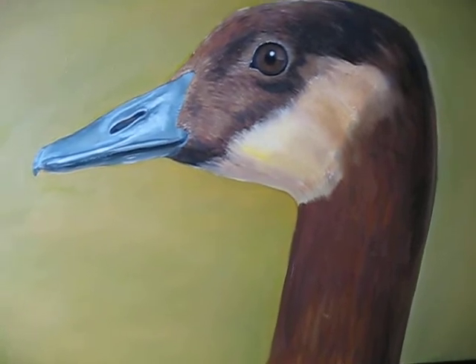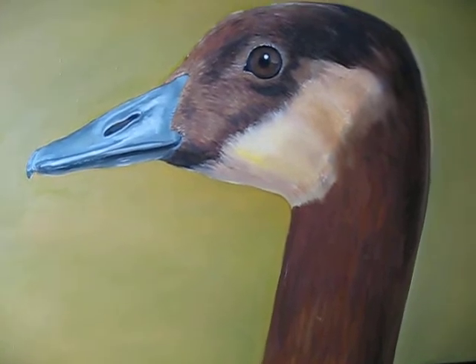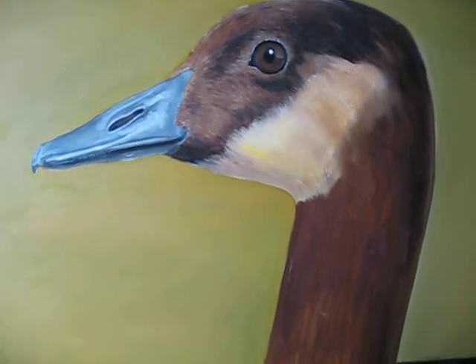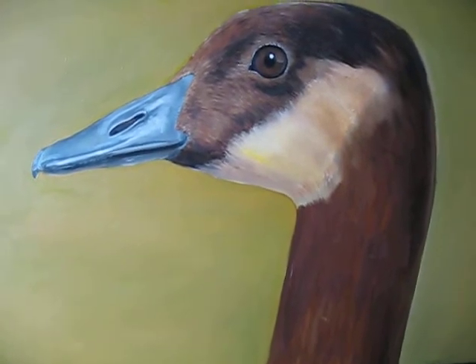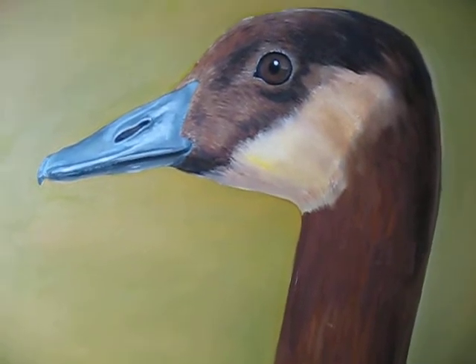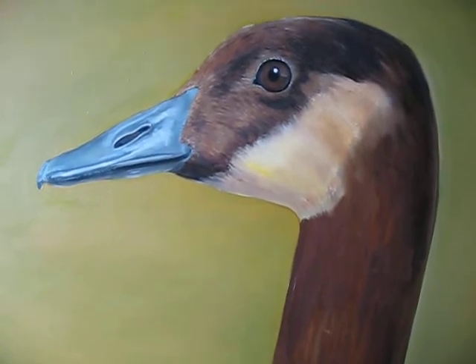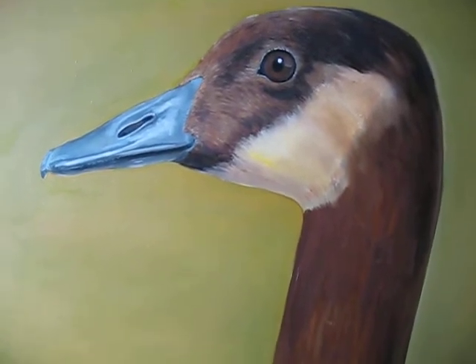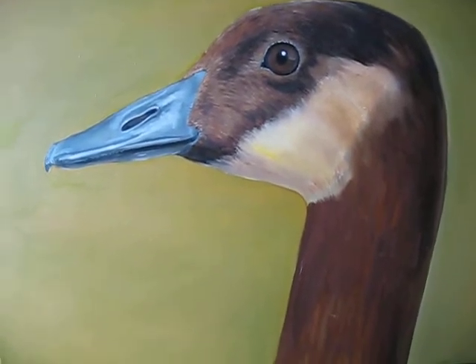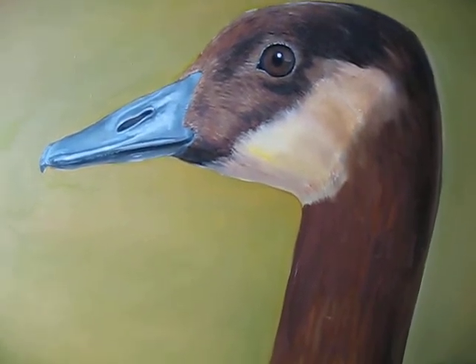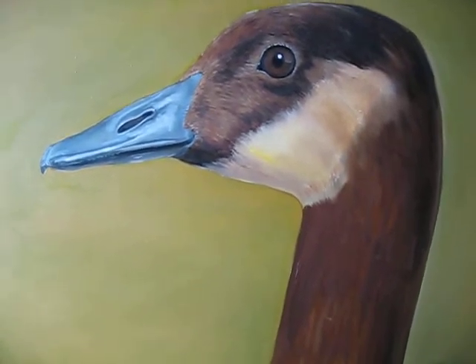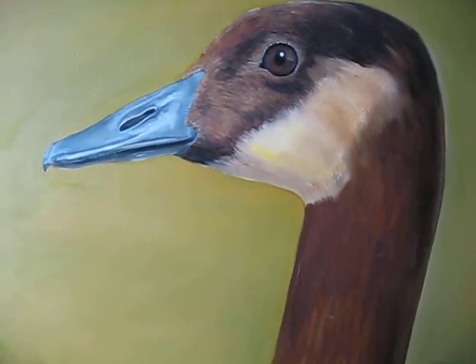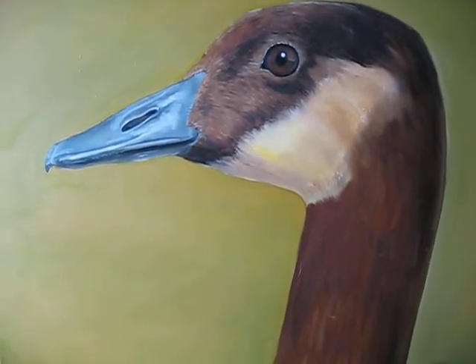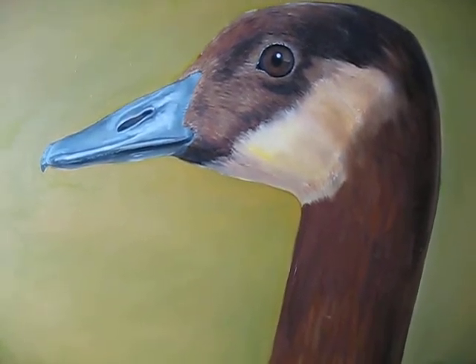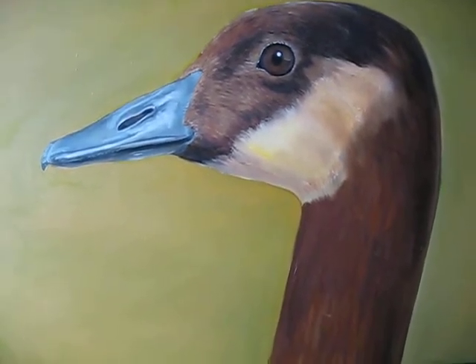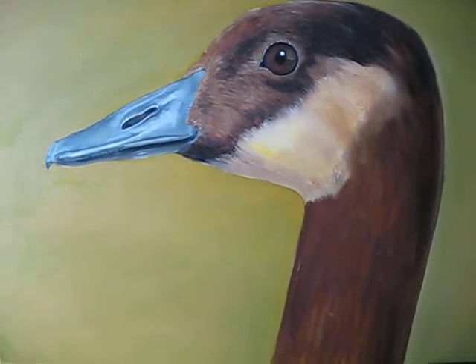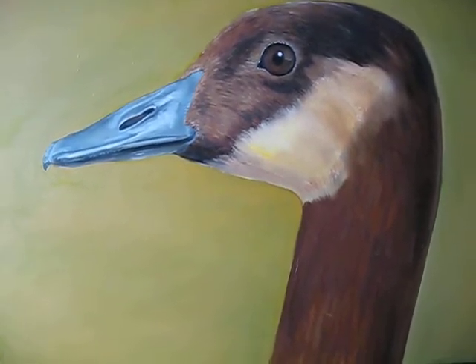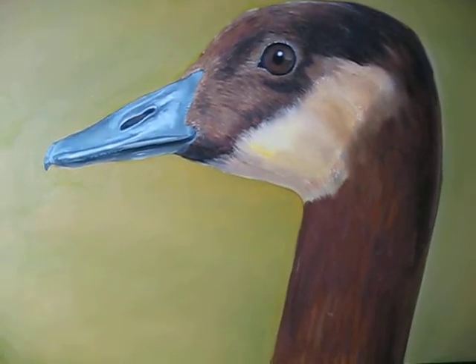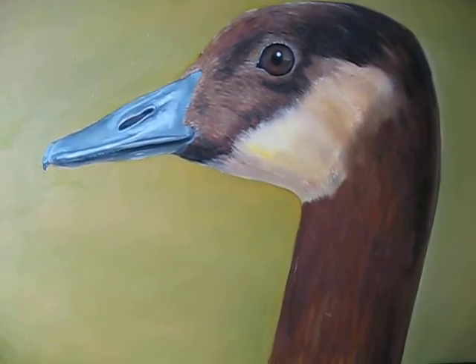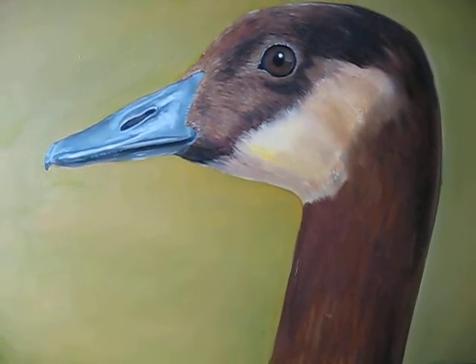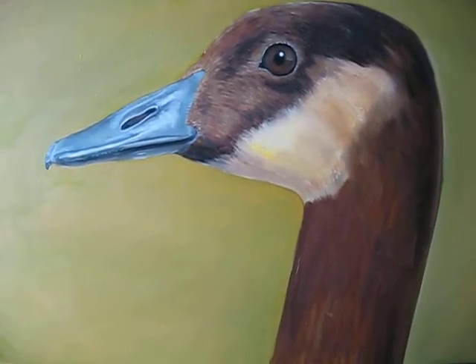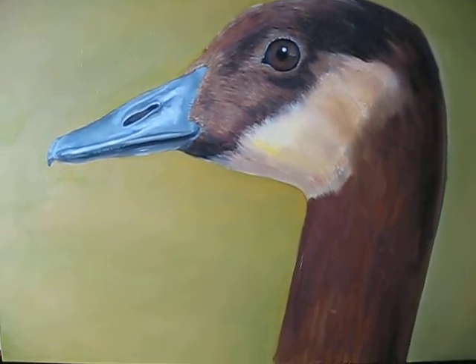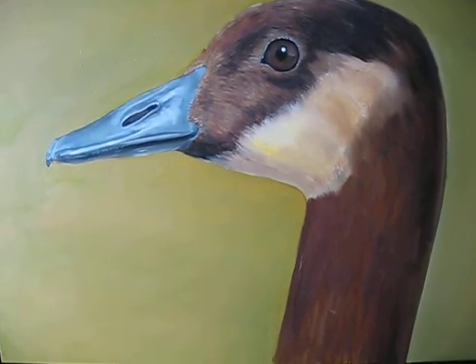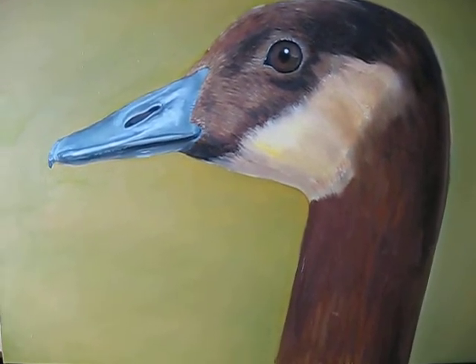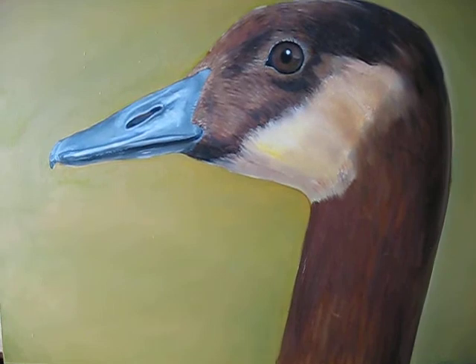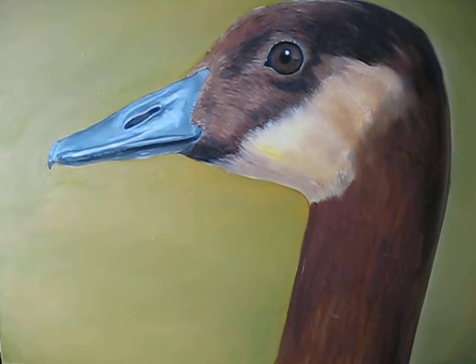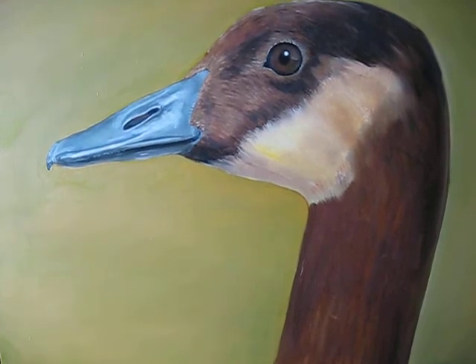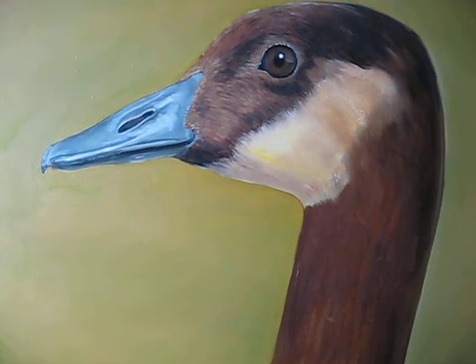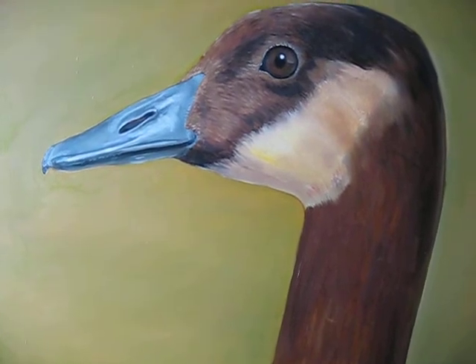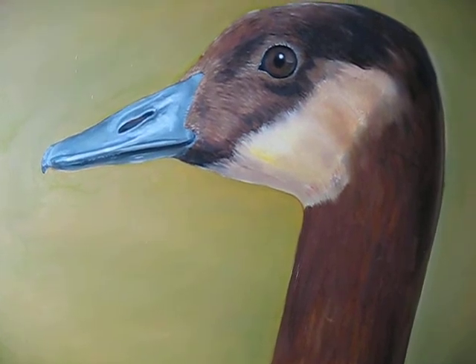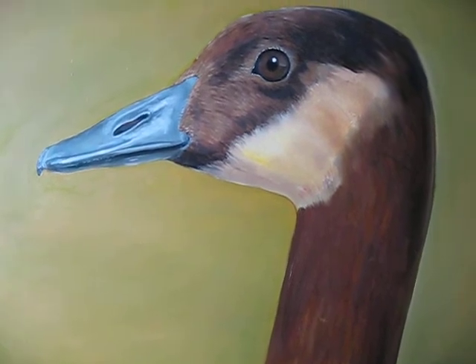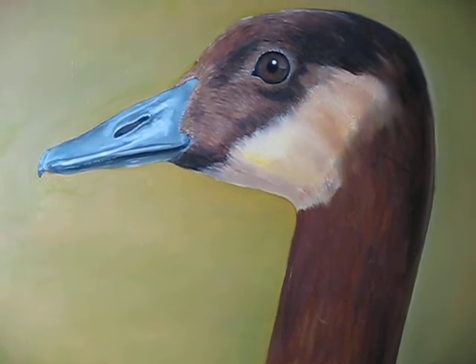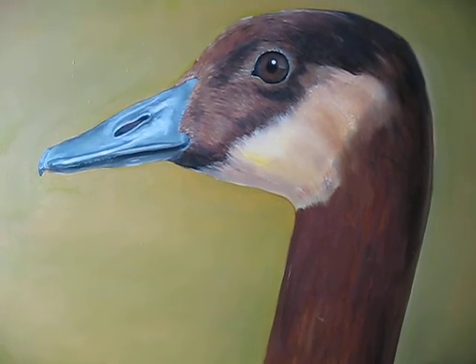I will be posting a second video of these paintings as they get further along. Thank you.